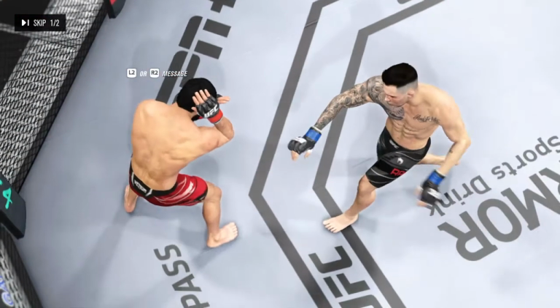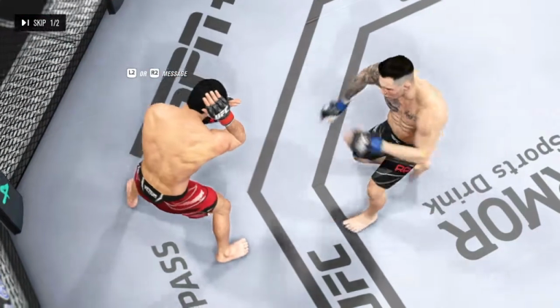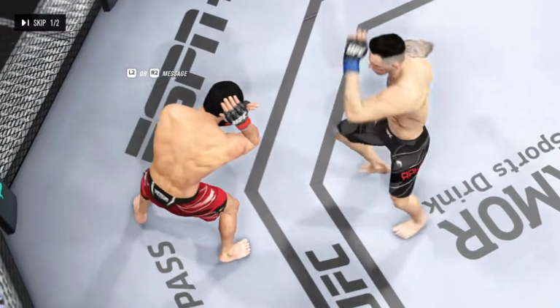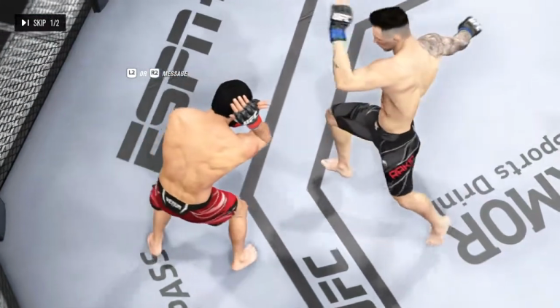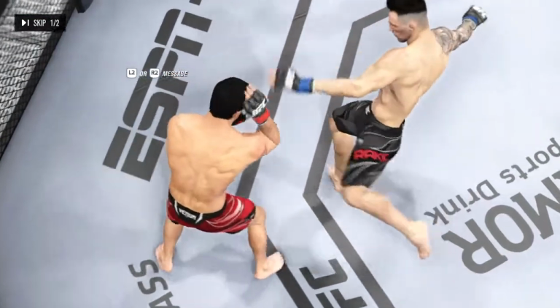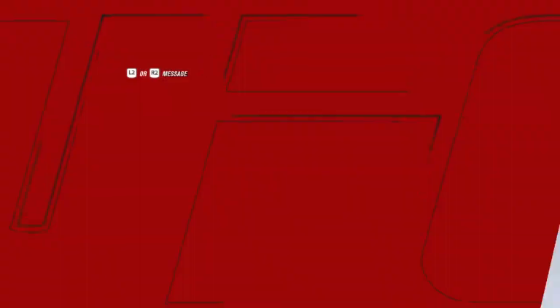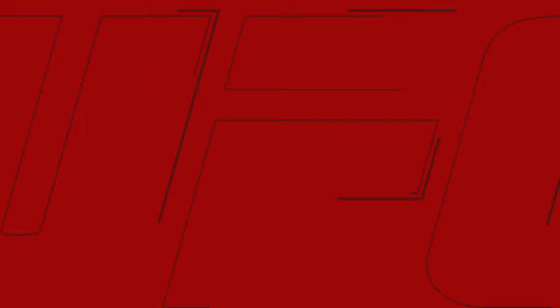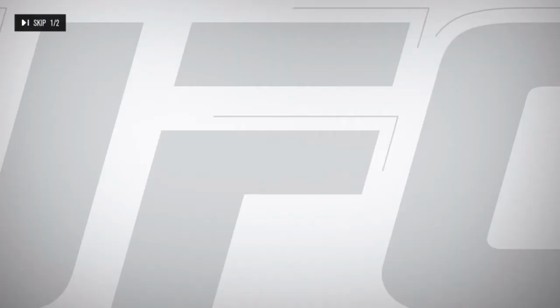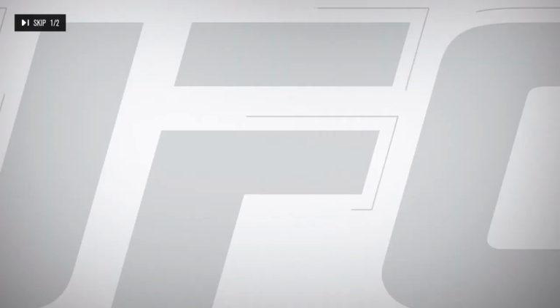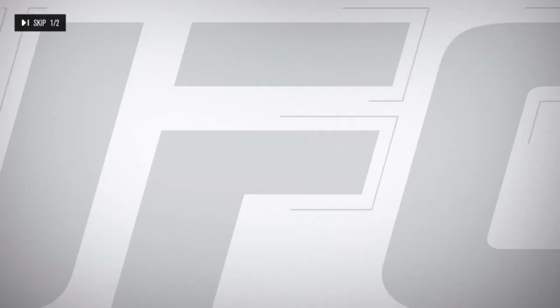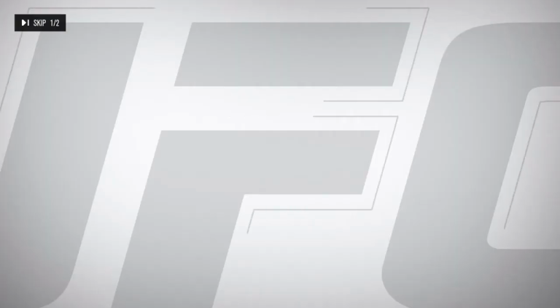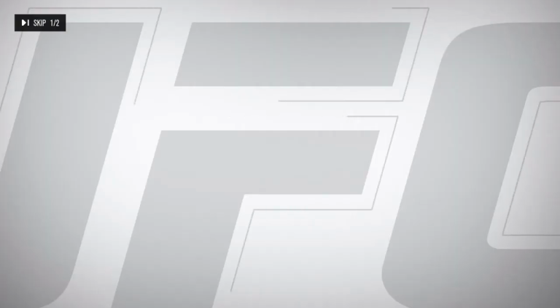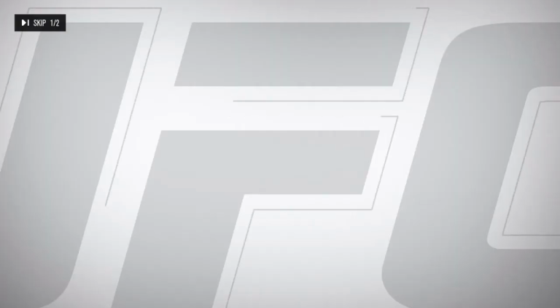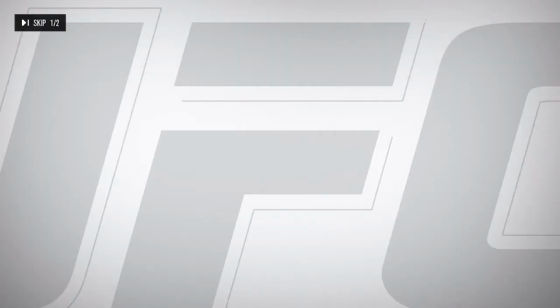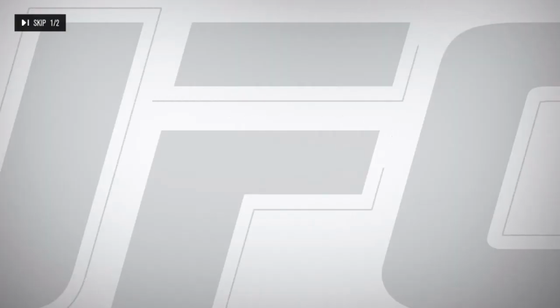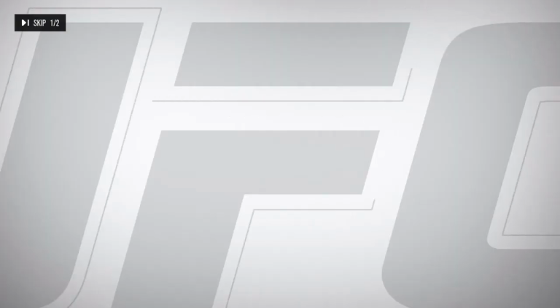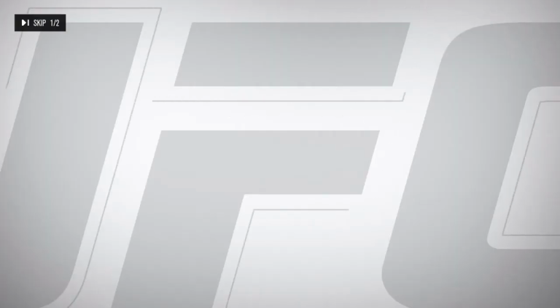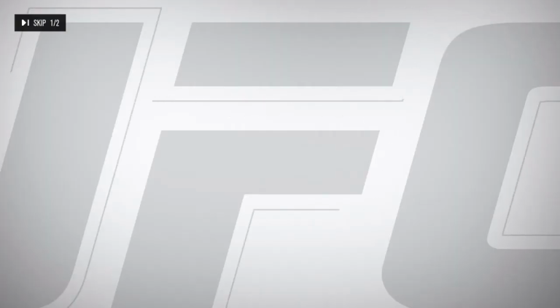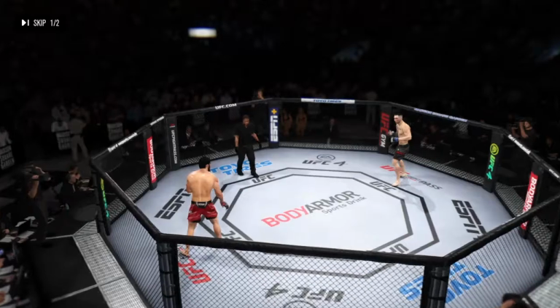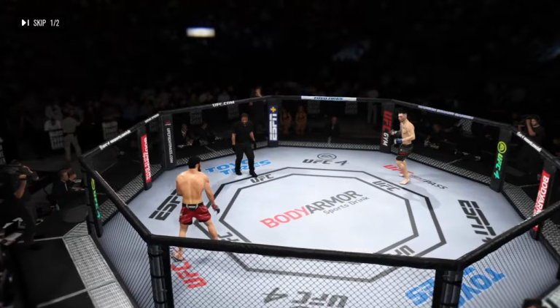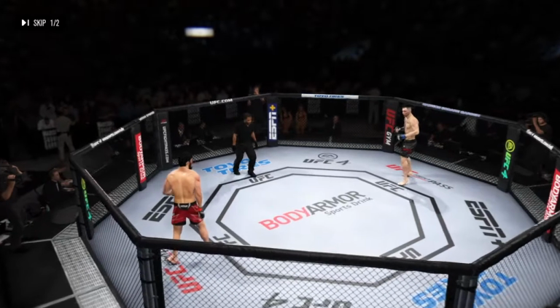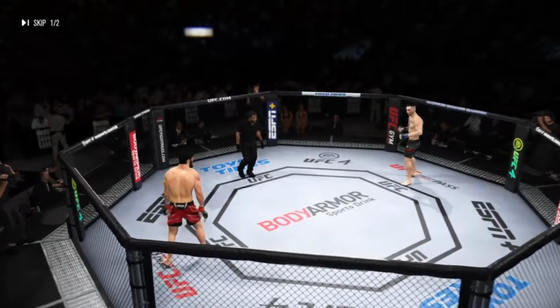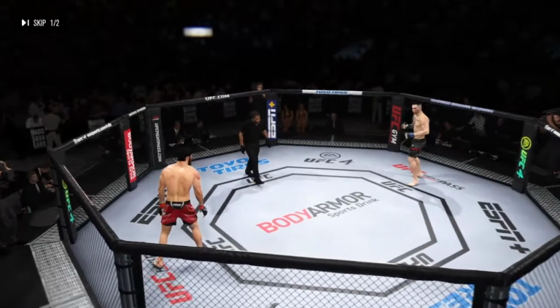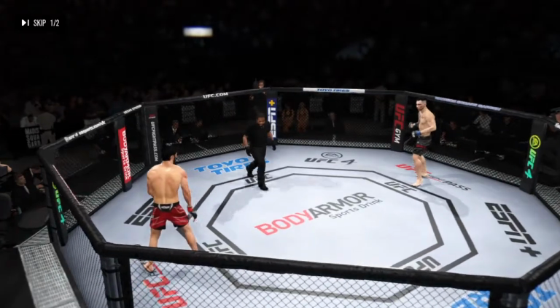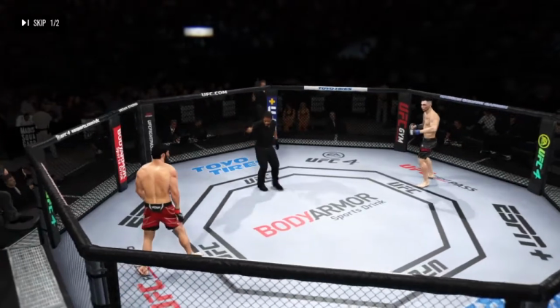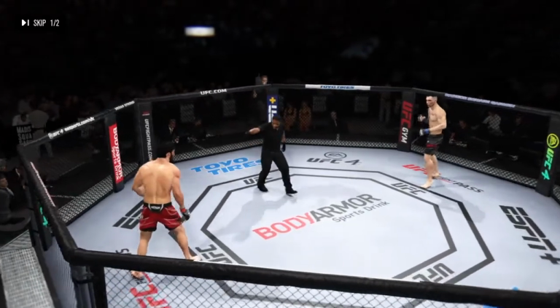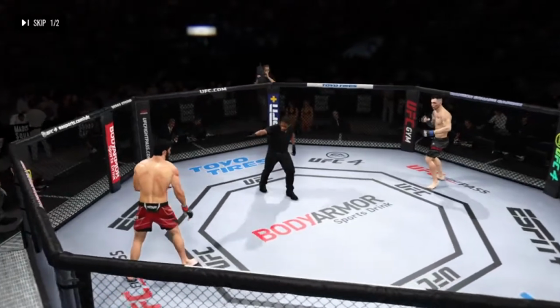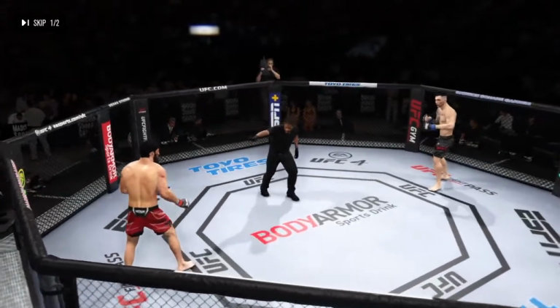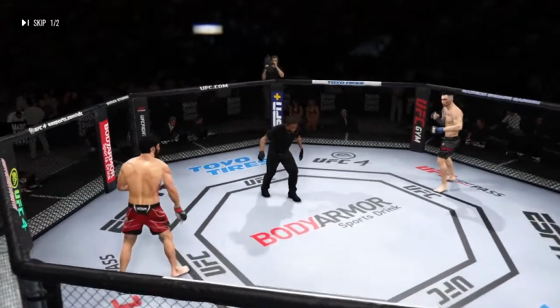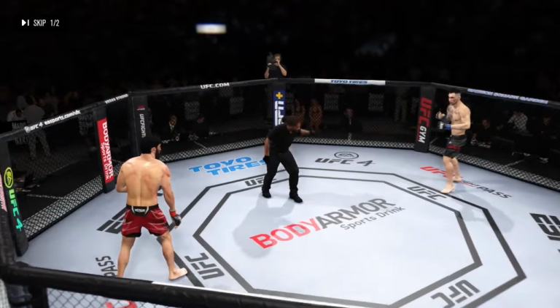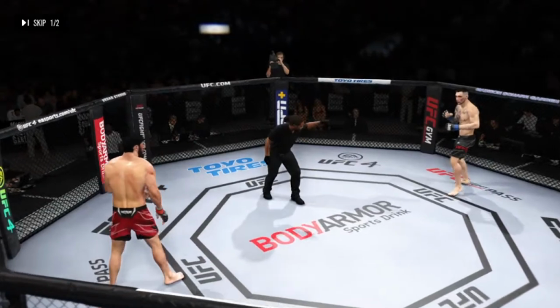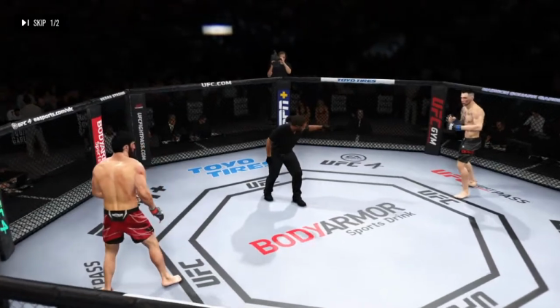All right, that horn signals the end of the round. You ready to fight? Ready.